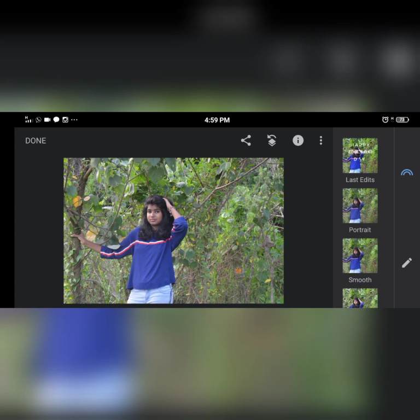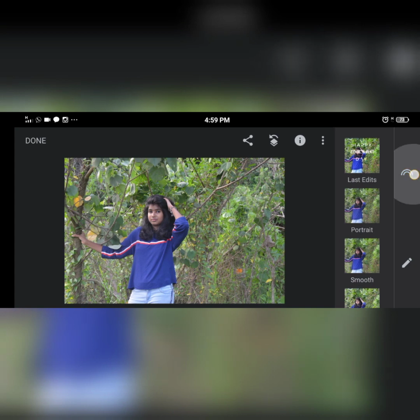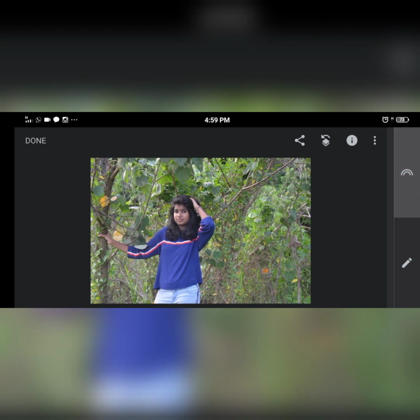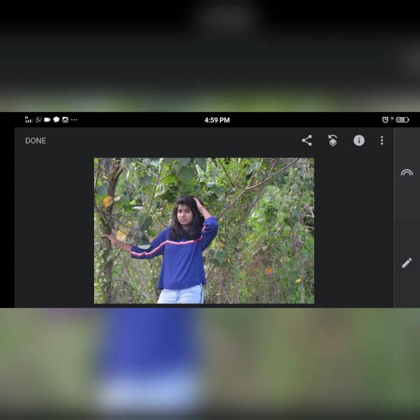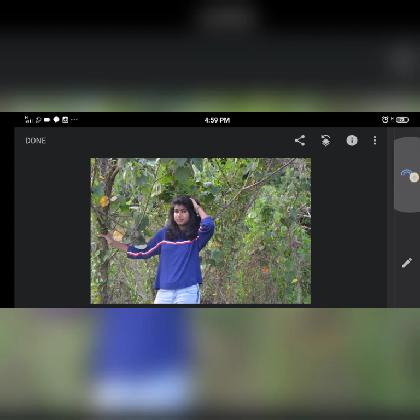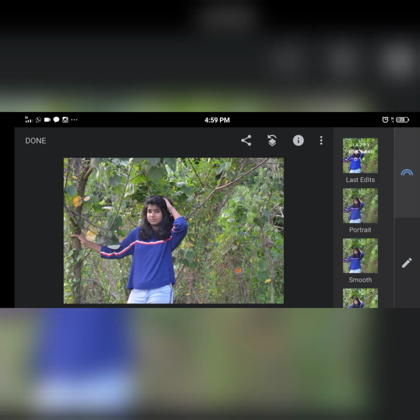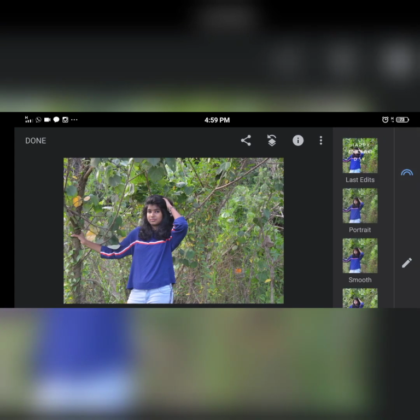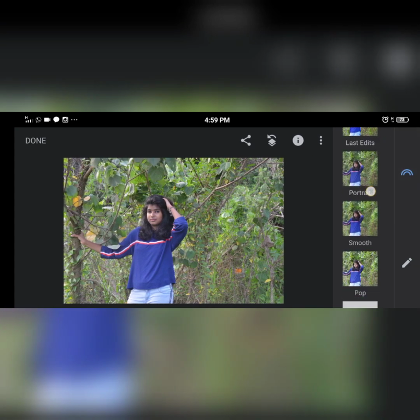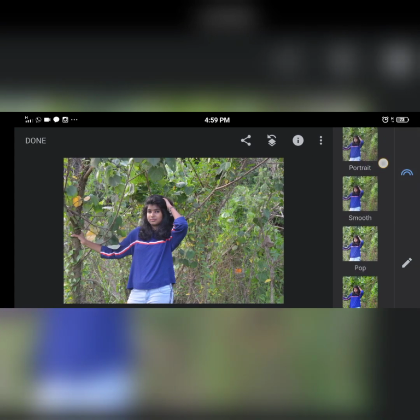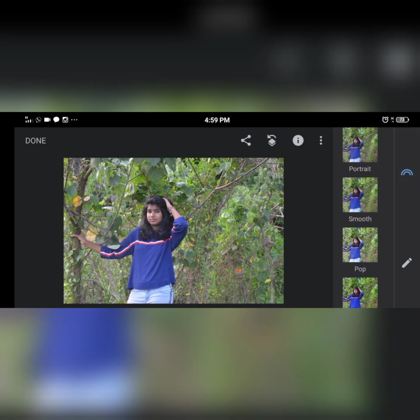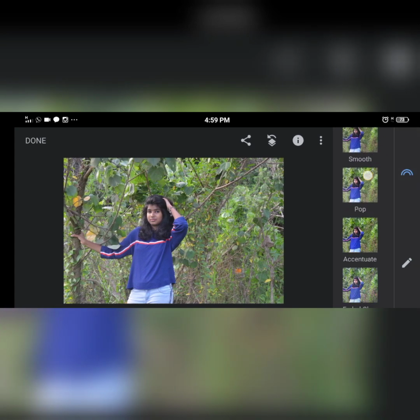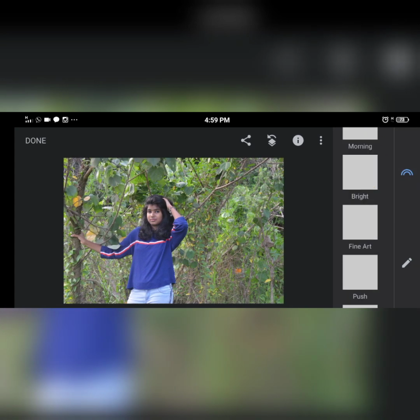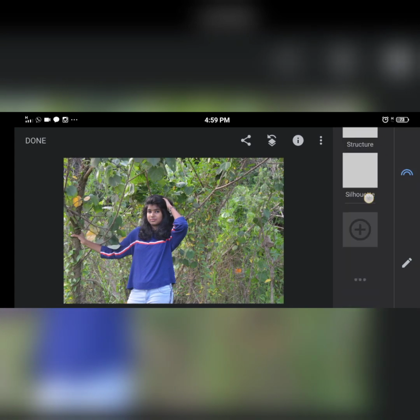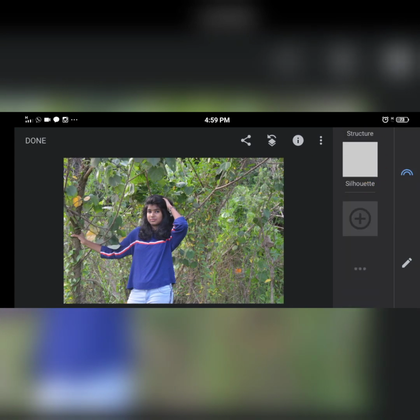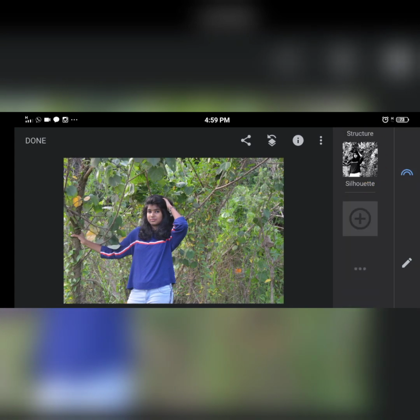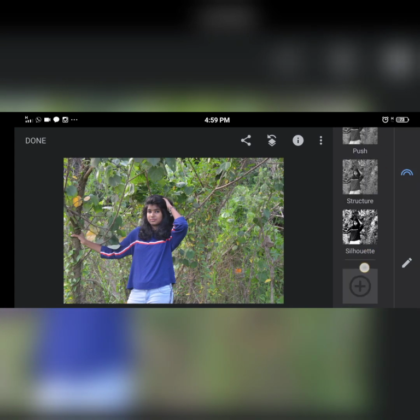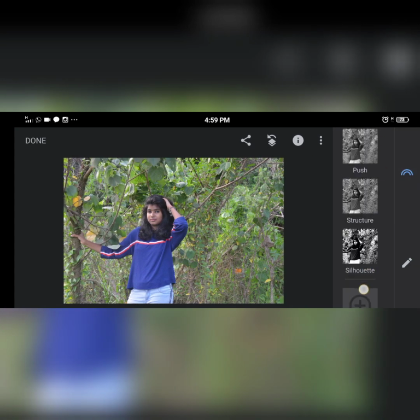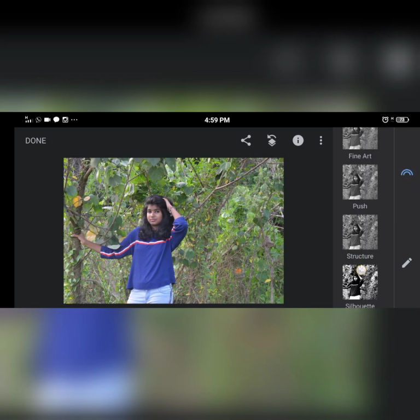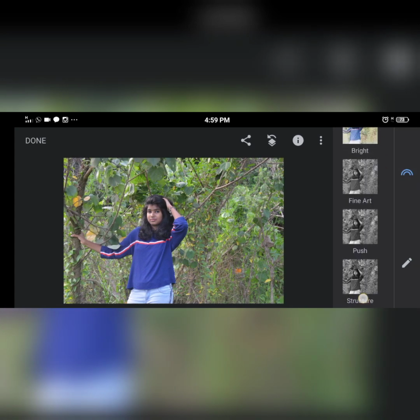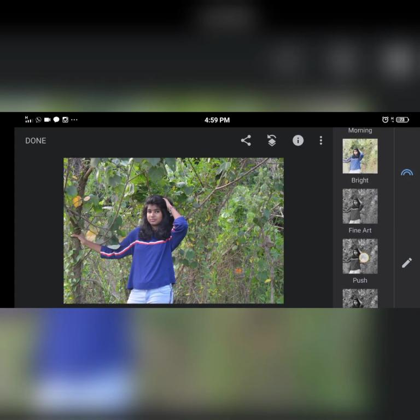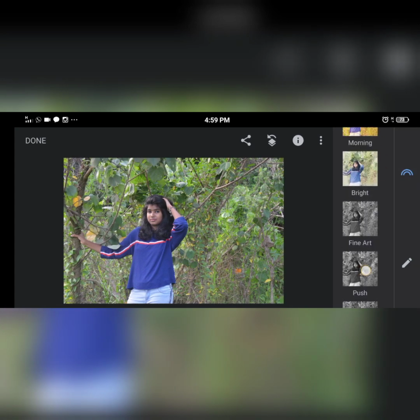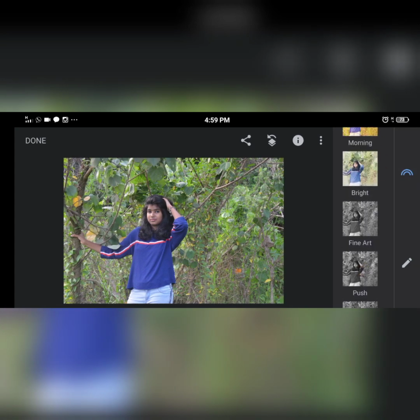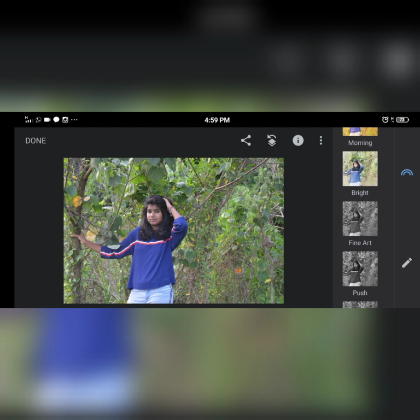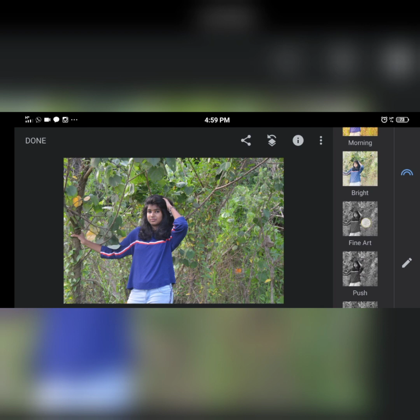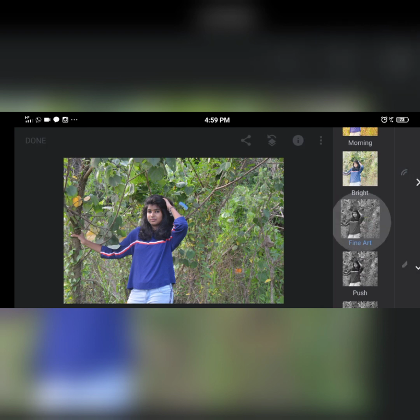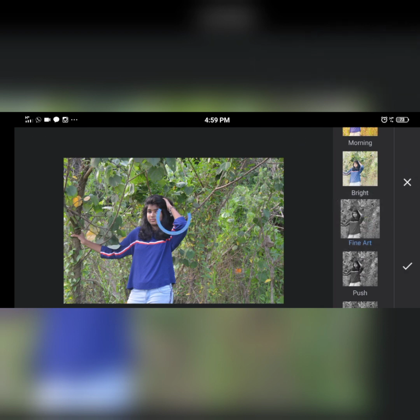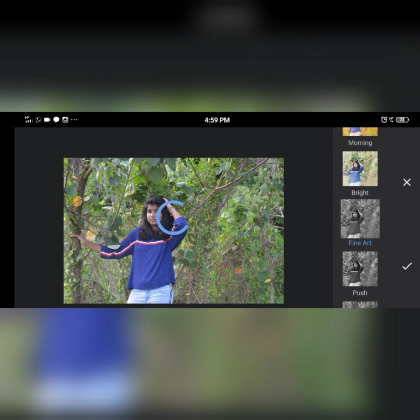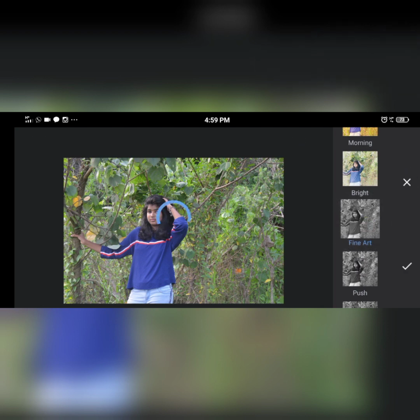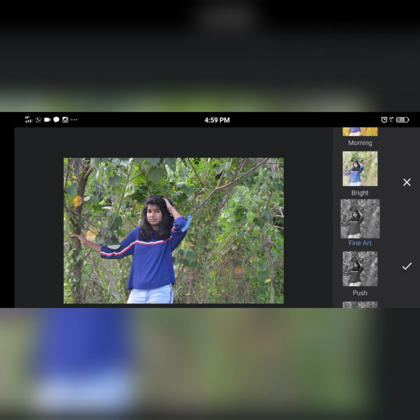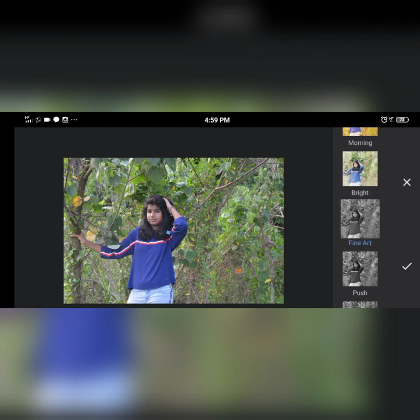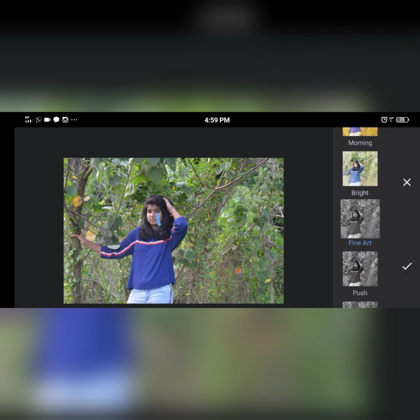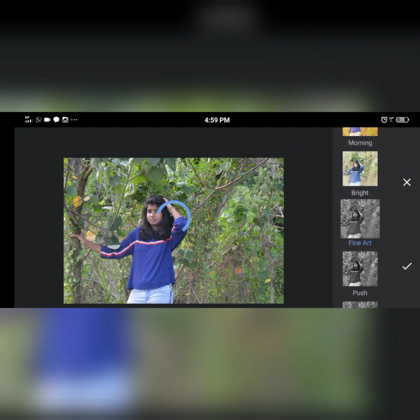Now, I'm going to show you an option. I'm going to show you a fine art tool, and you can choose your crystal.